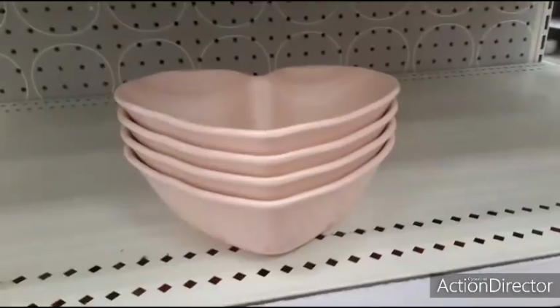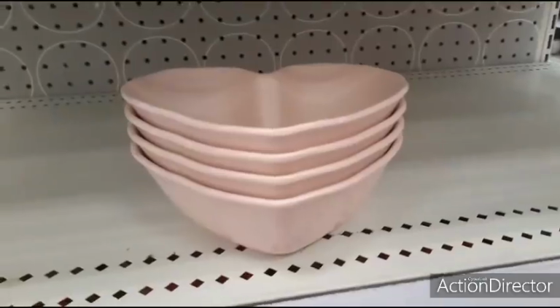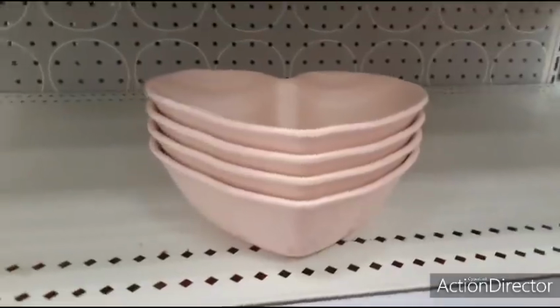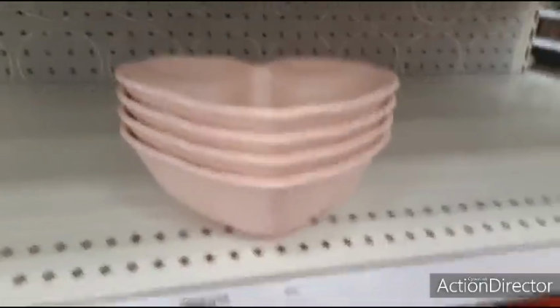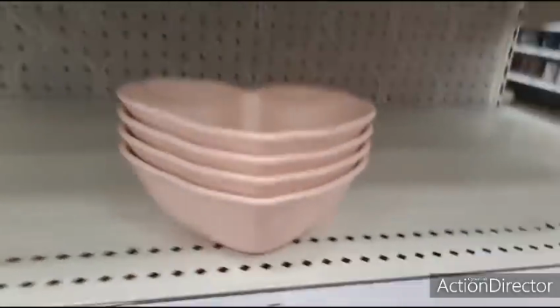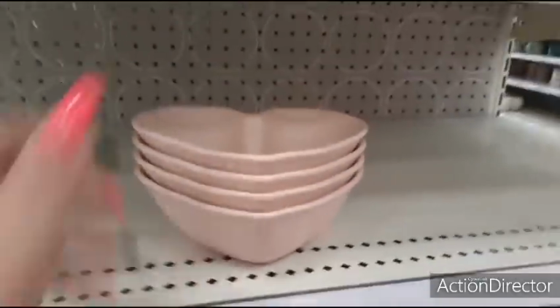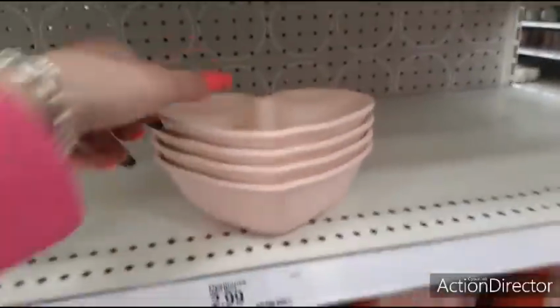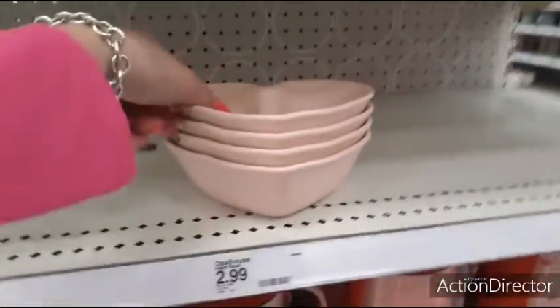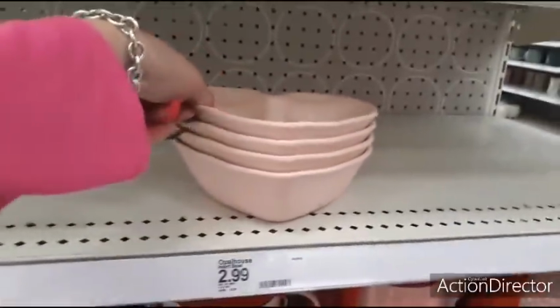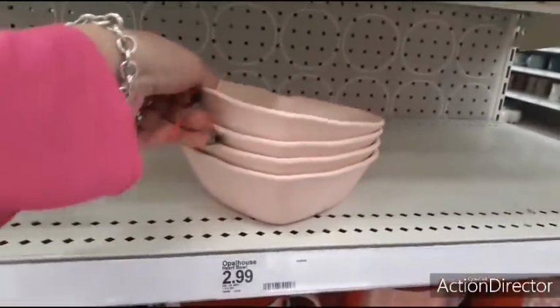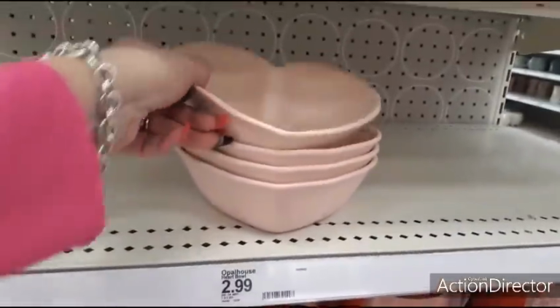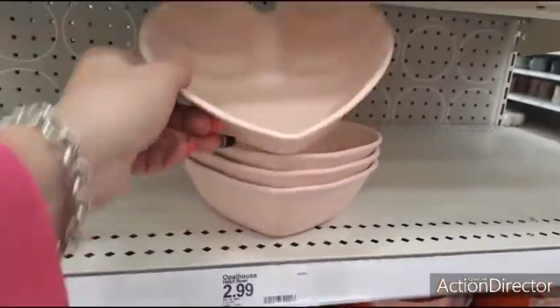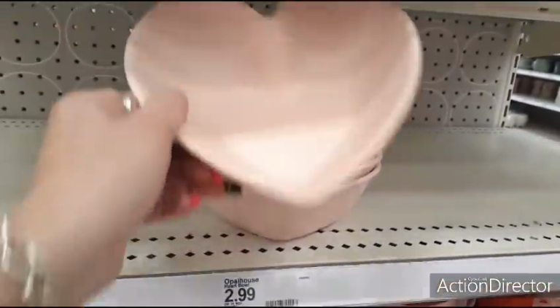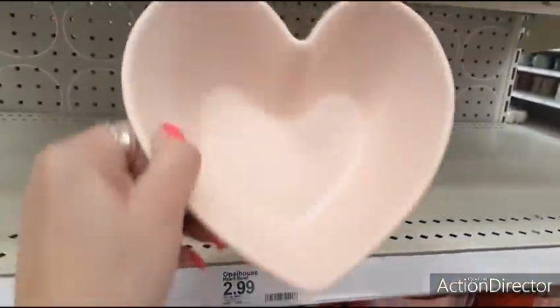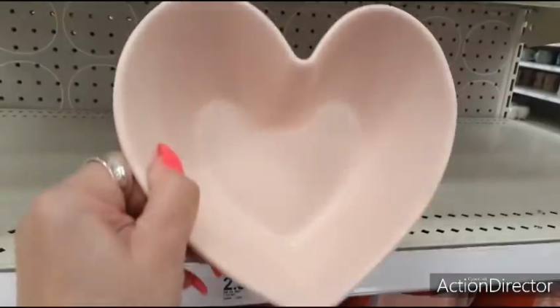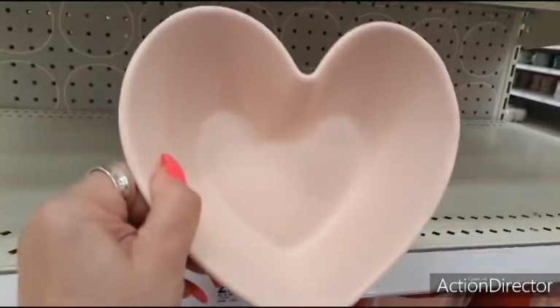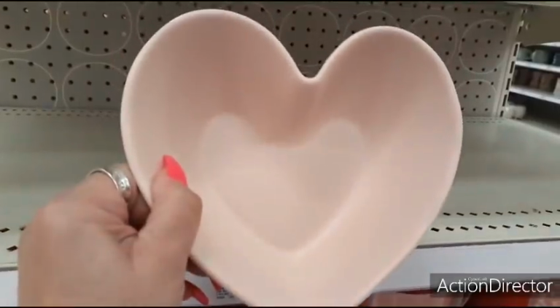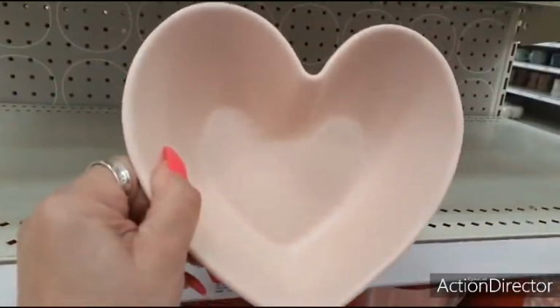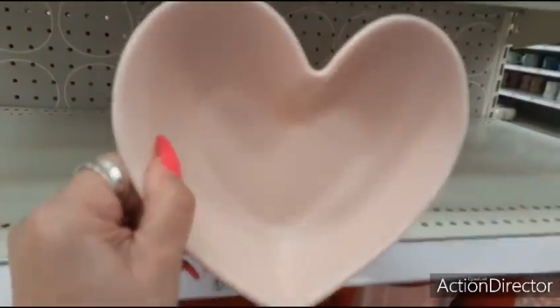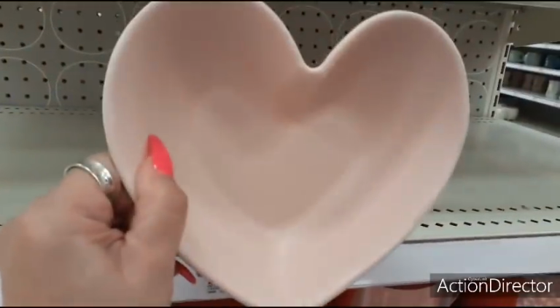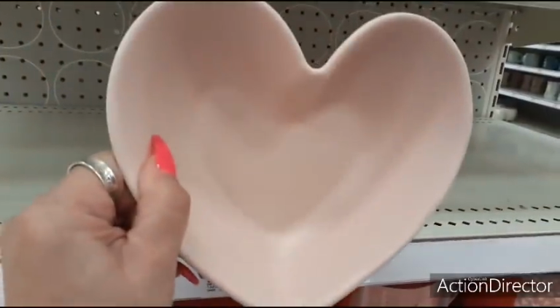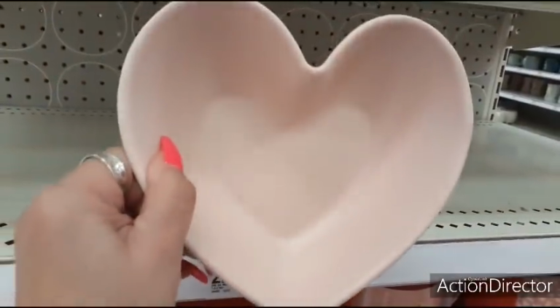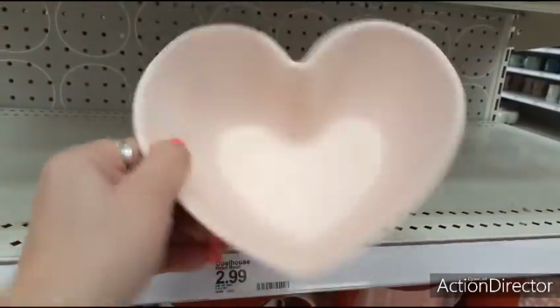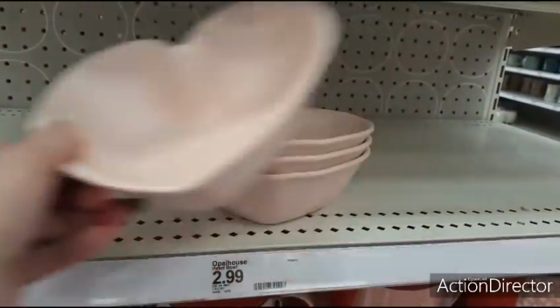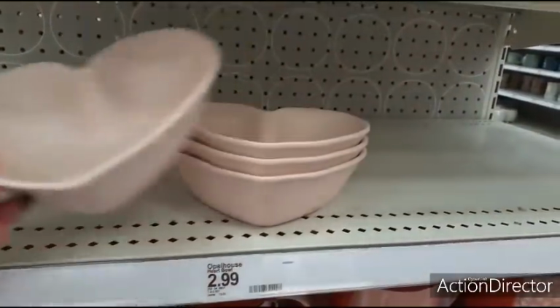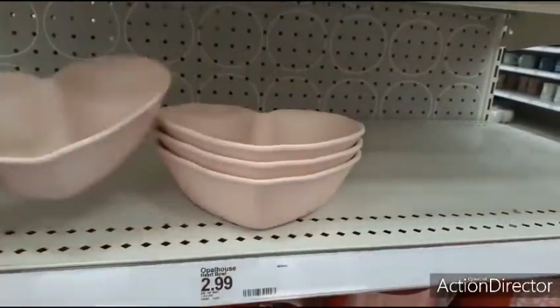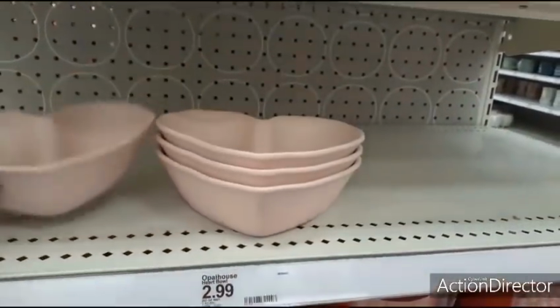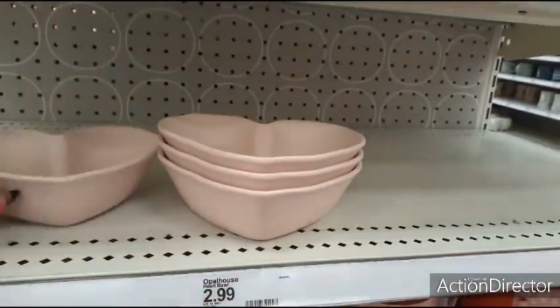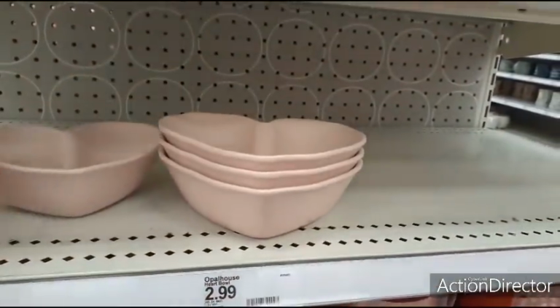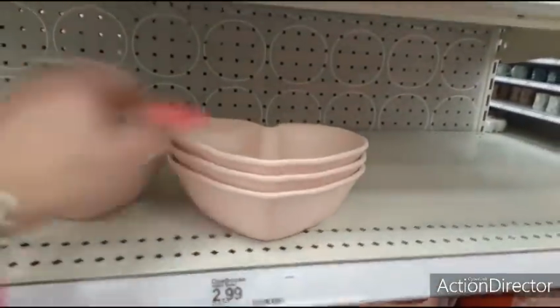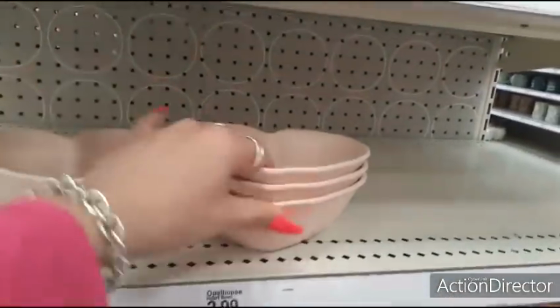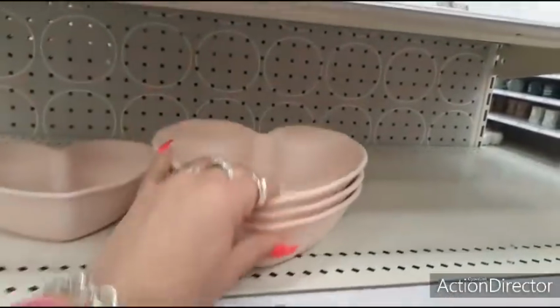These little heart bowls were only $2.99. Cute candy dishes.